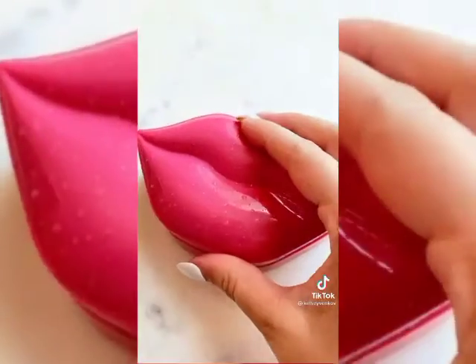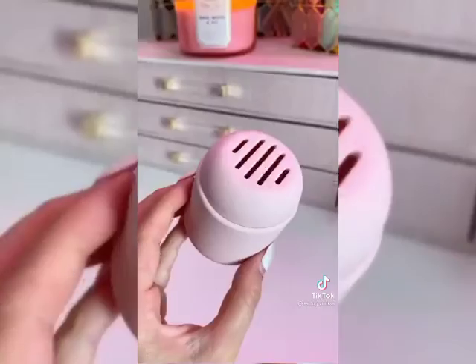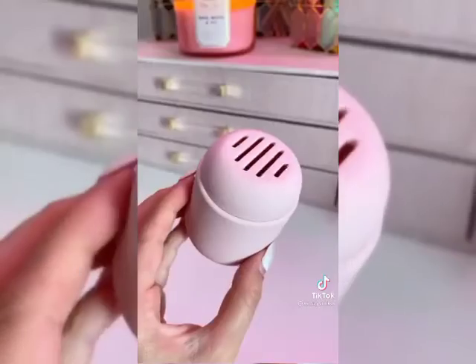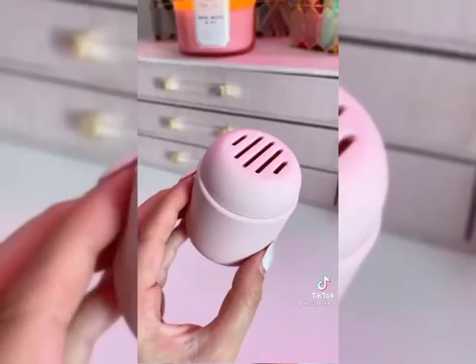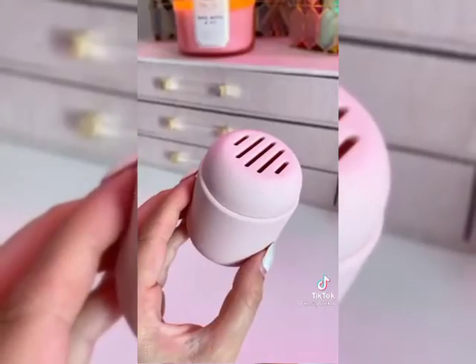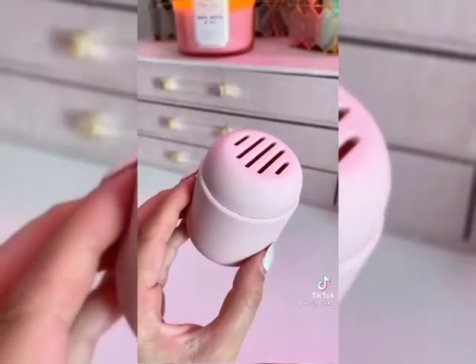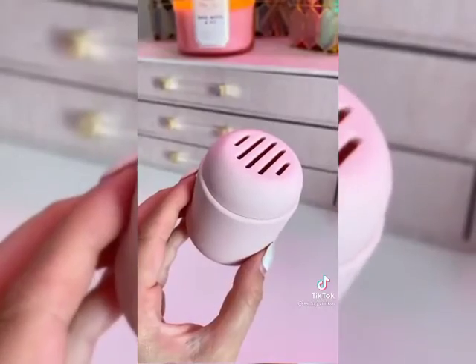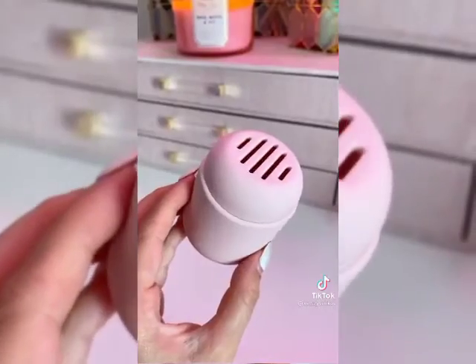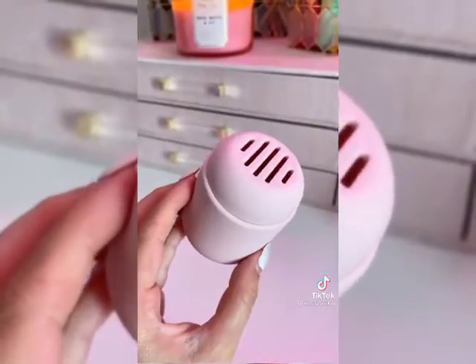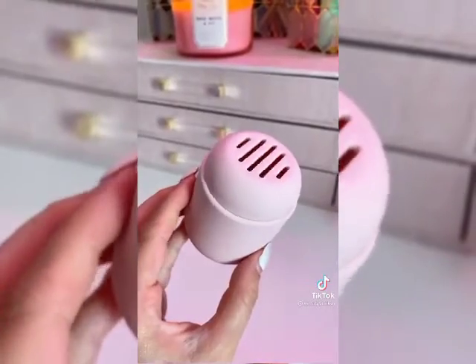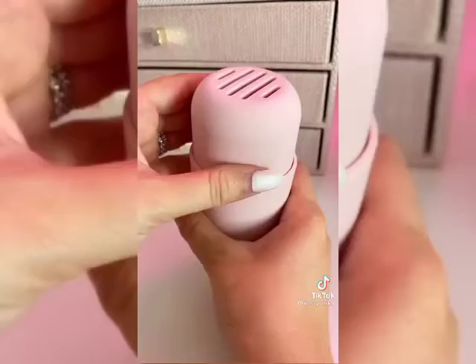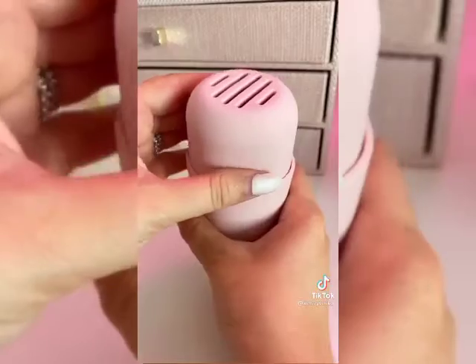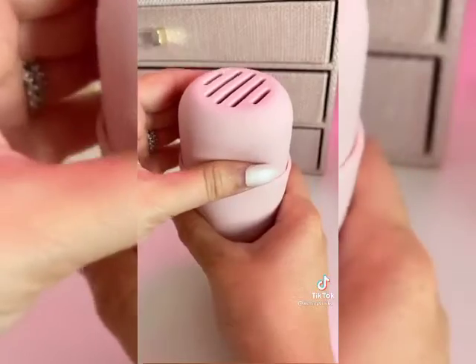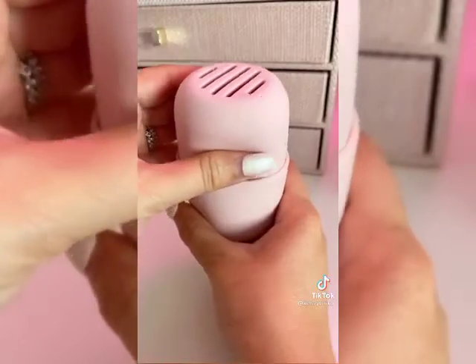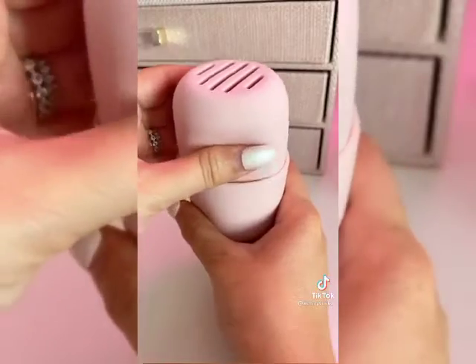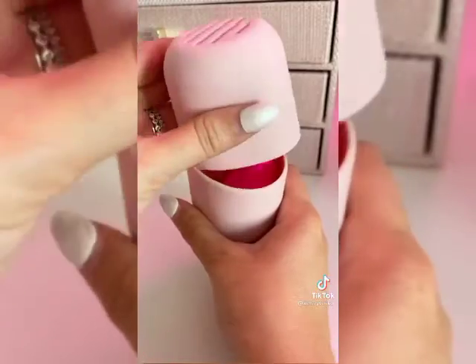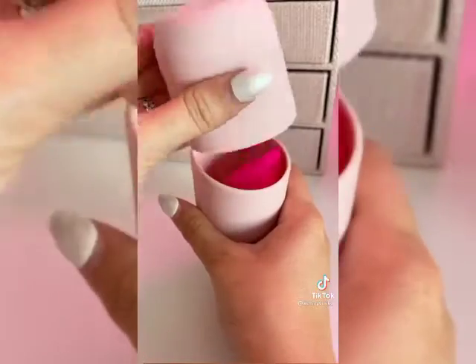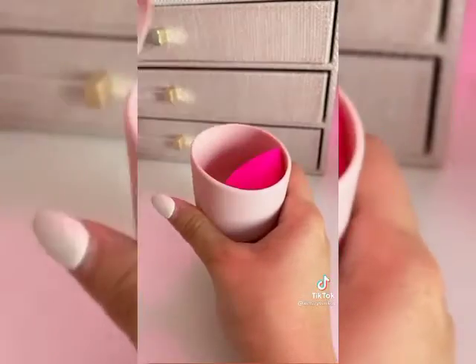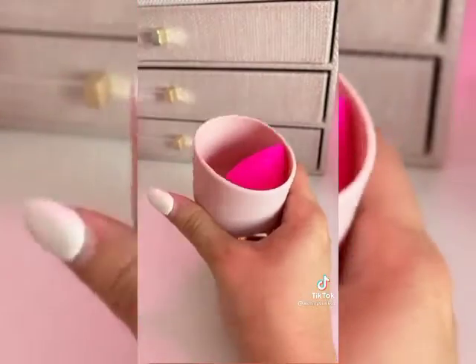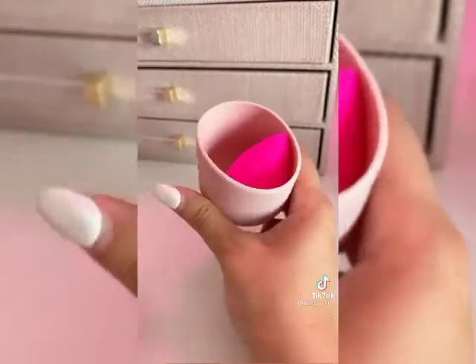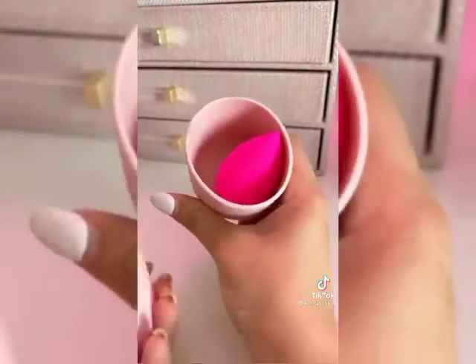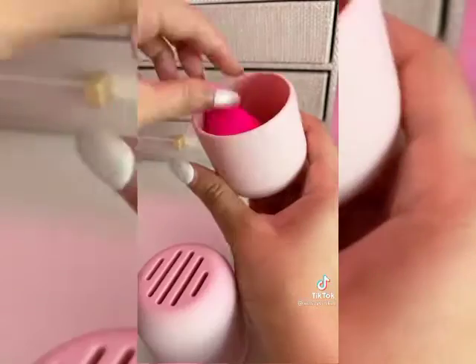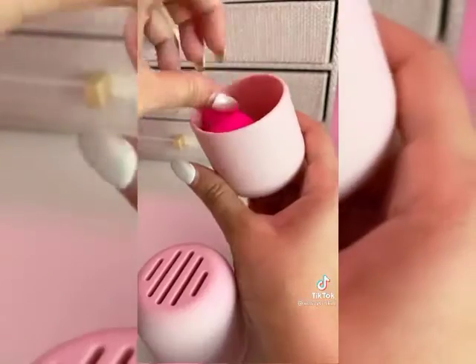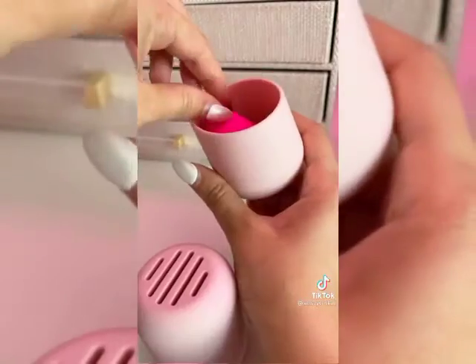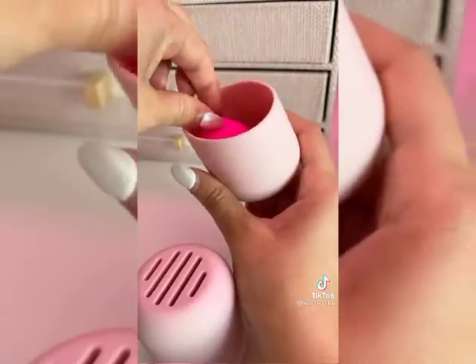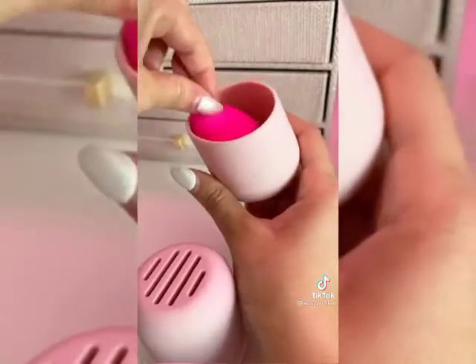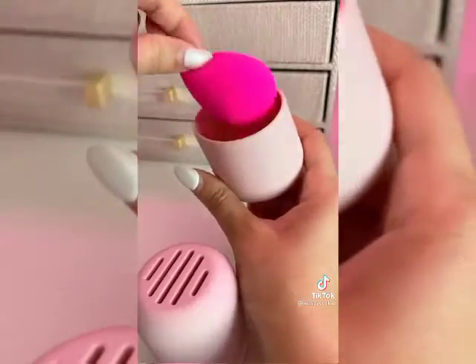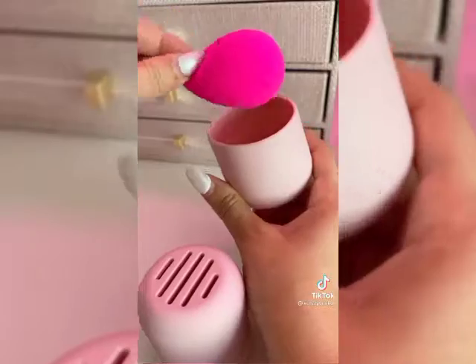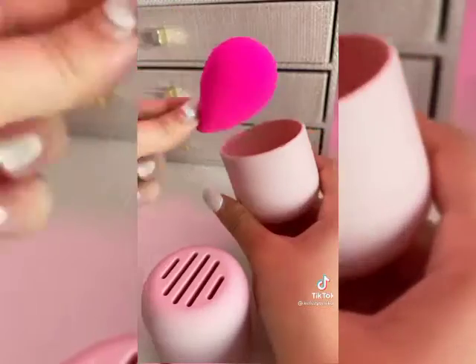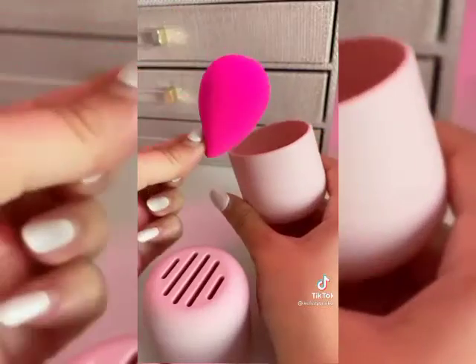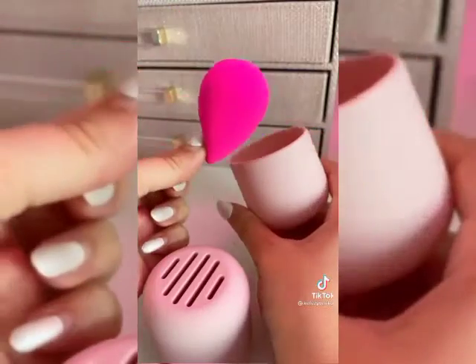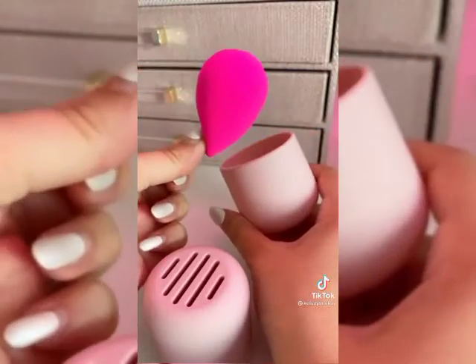Everyone needs this makeup sponge holder. It's under seven bucks and it's perfect to keep you organized and your makeup bag mess free.